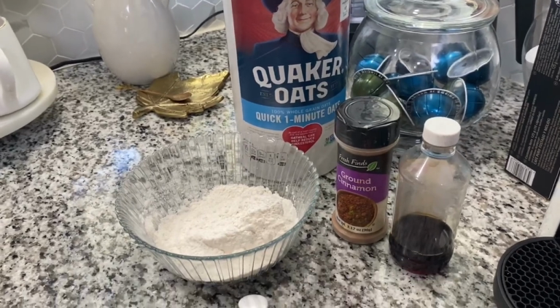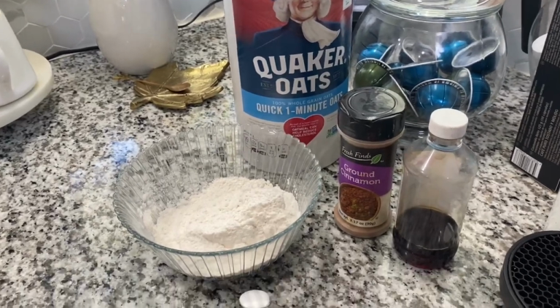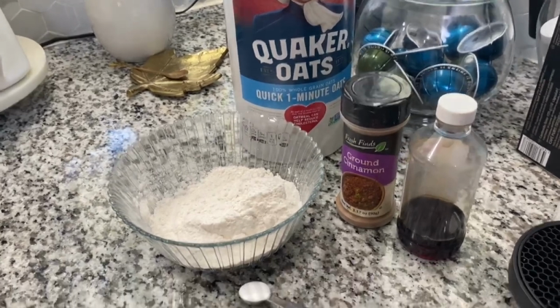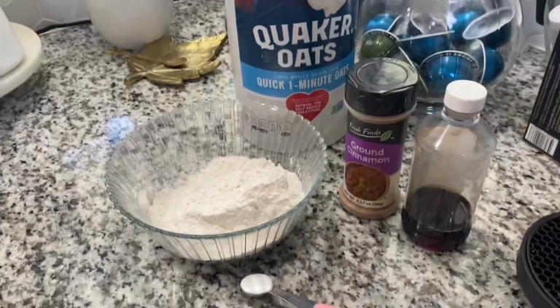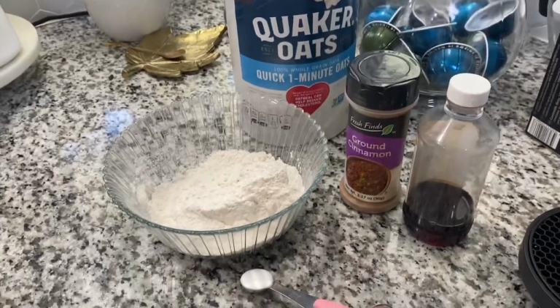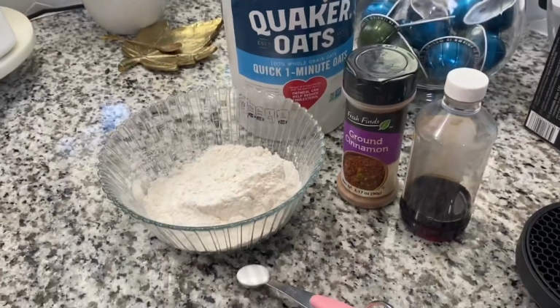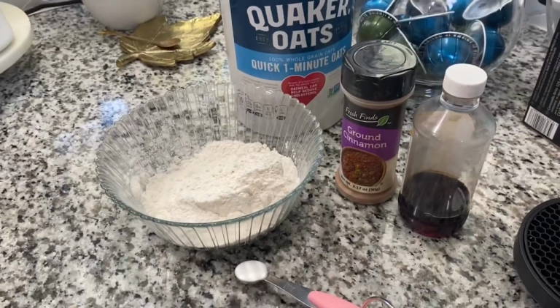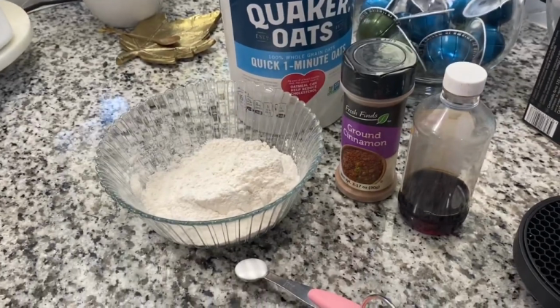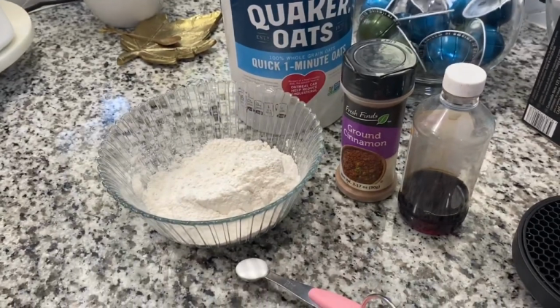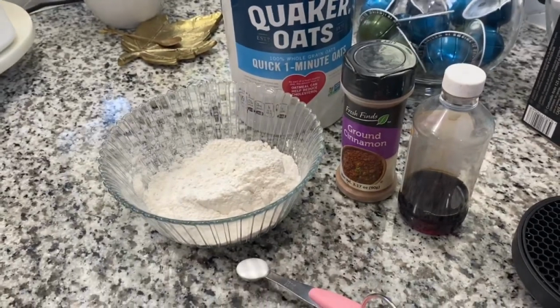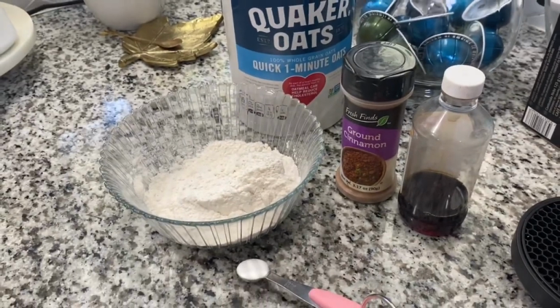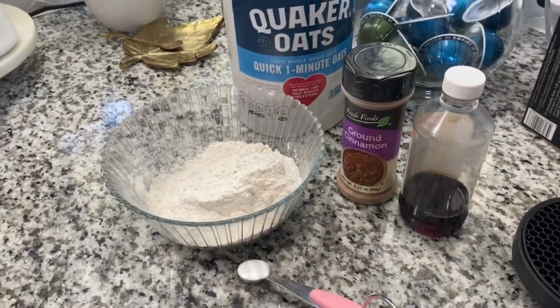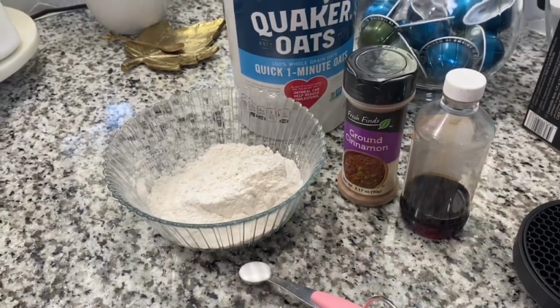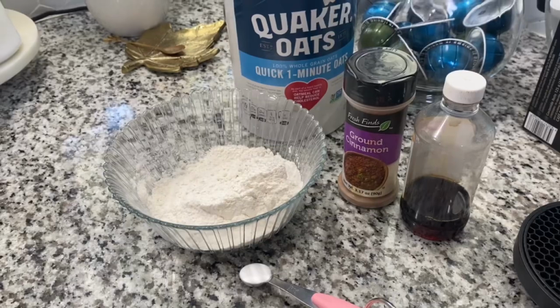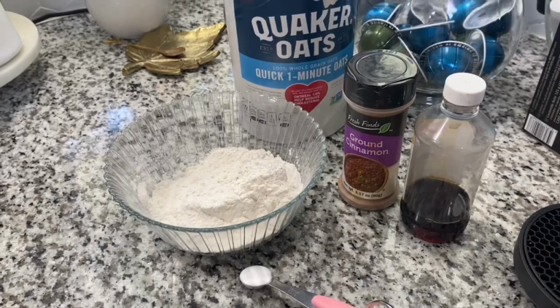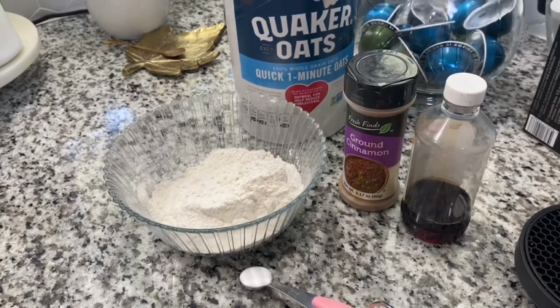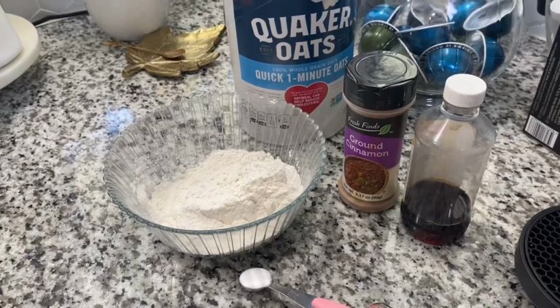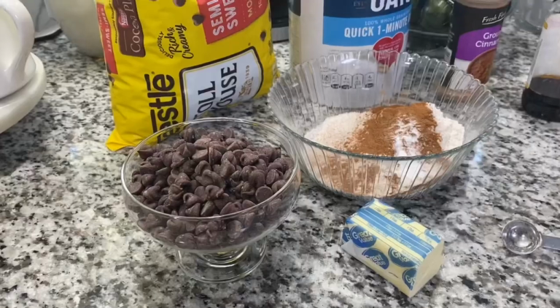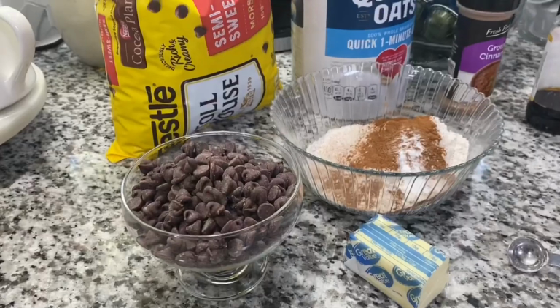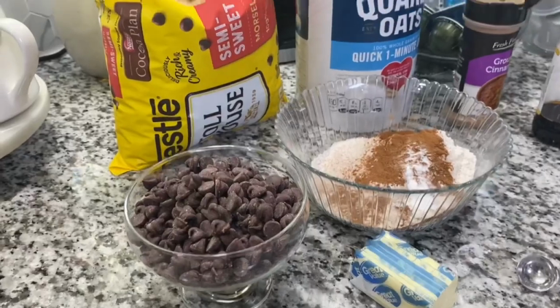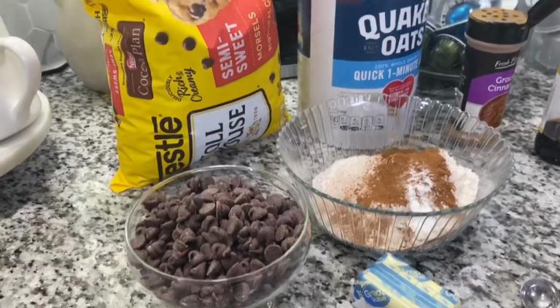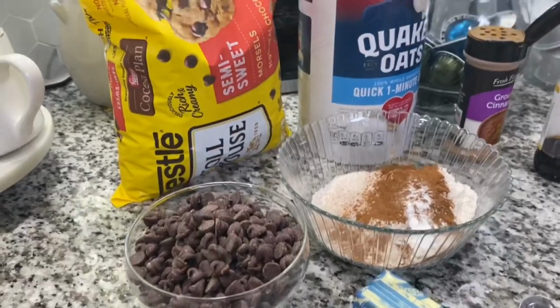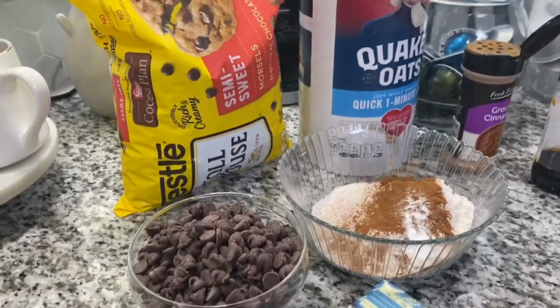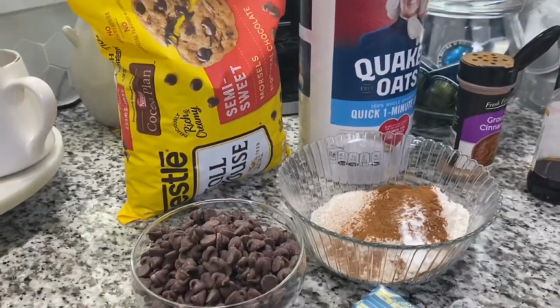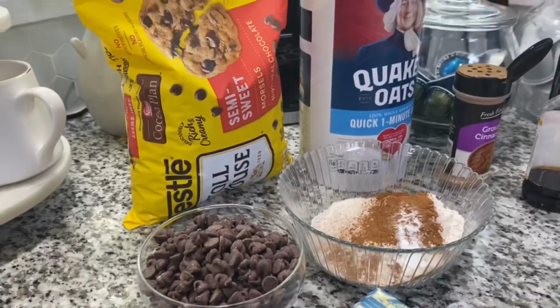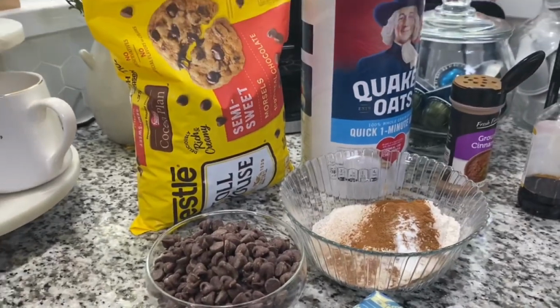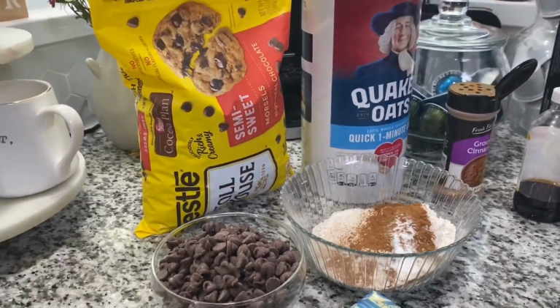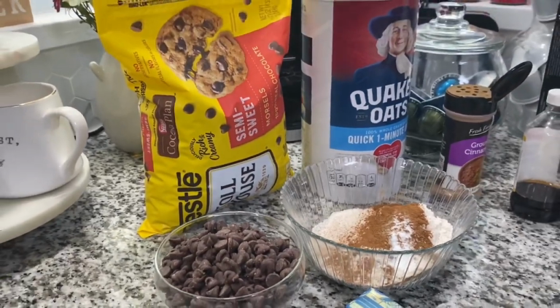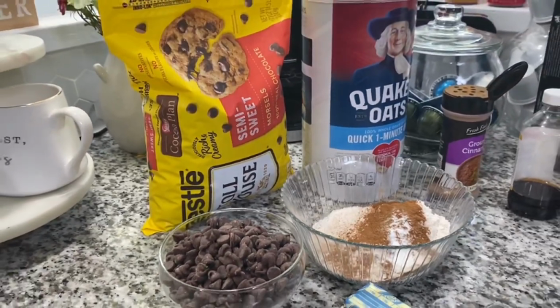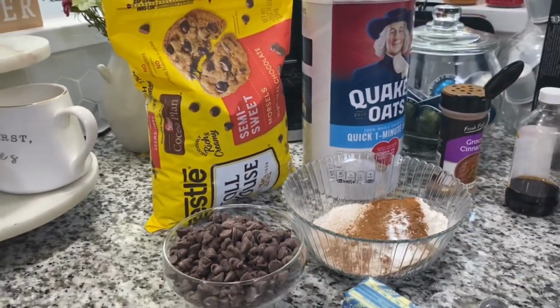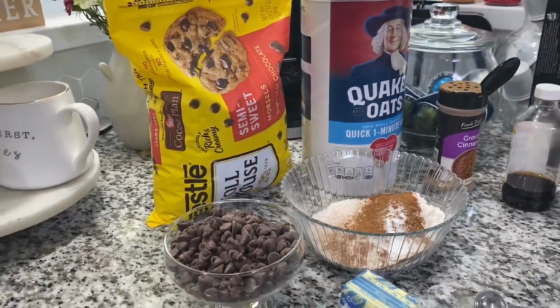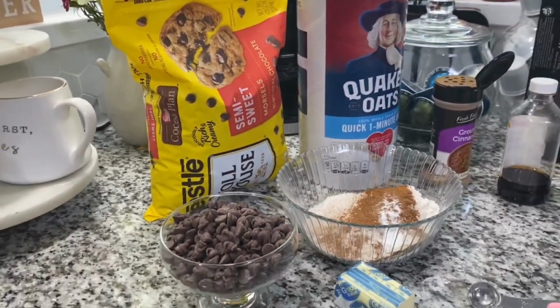So I have all my ingredients here. I have some cinnamon, some vanilla, some flour, some oatmeal, some chocolate chips, and some butter.